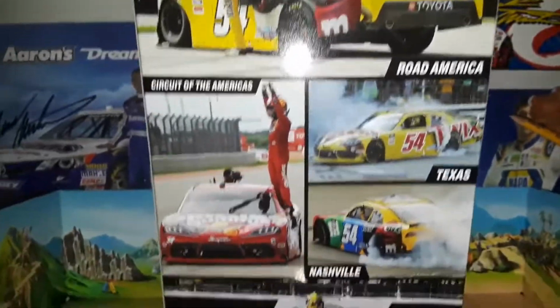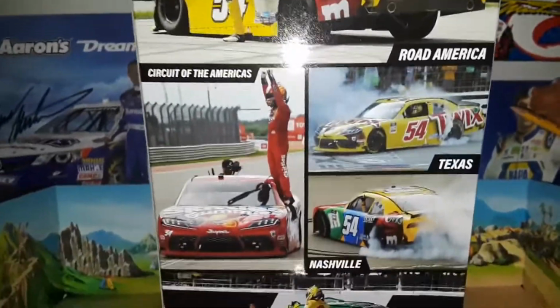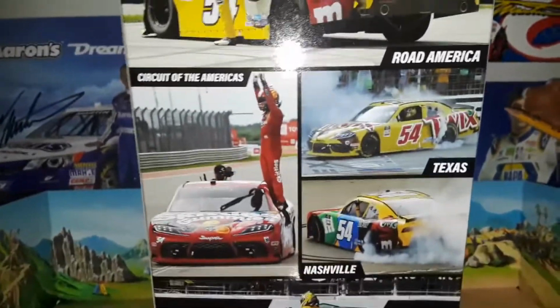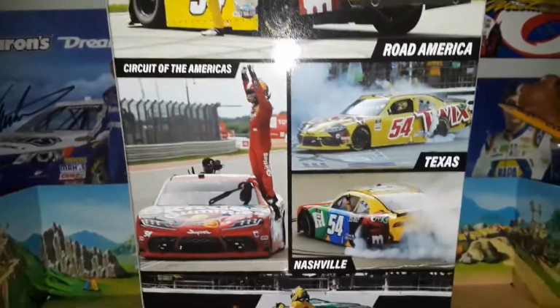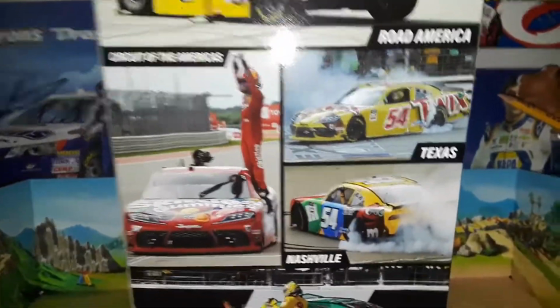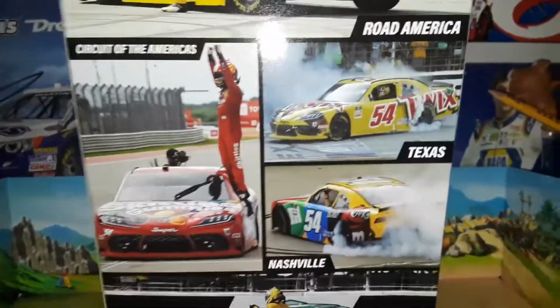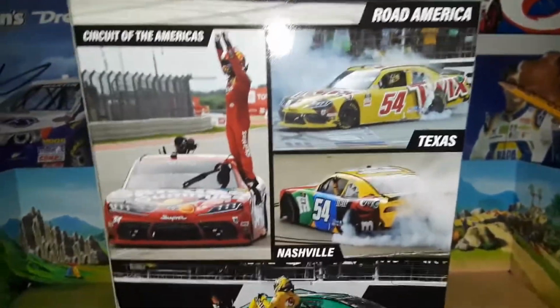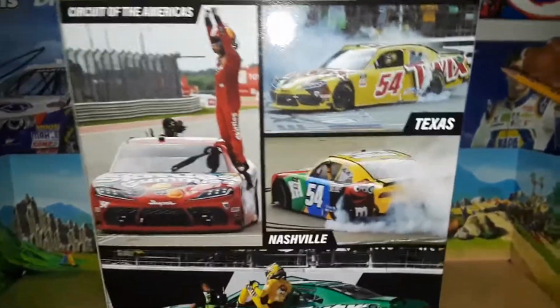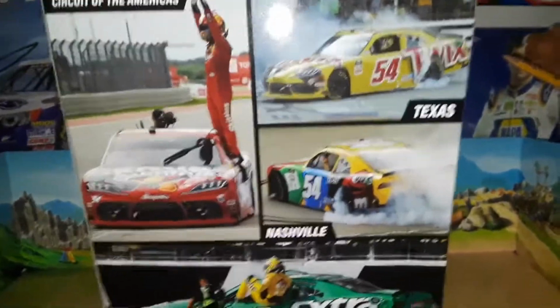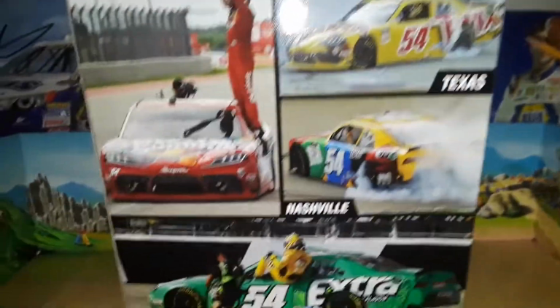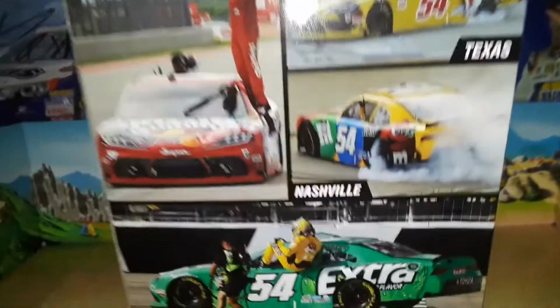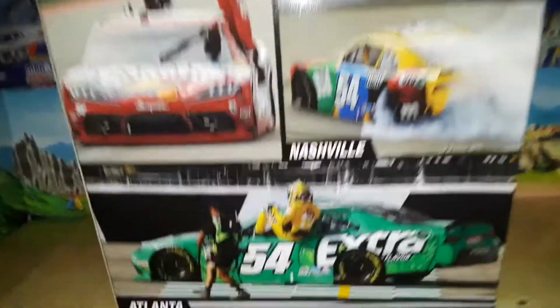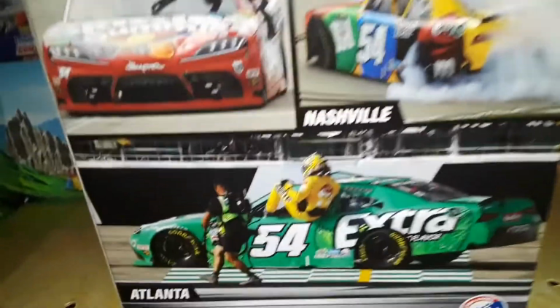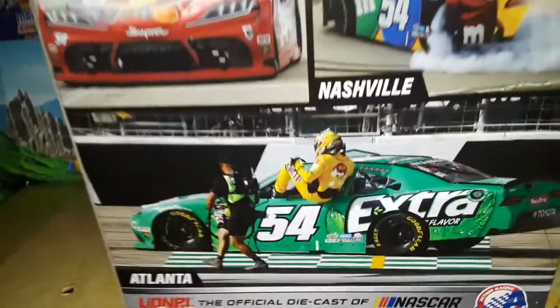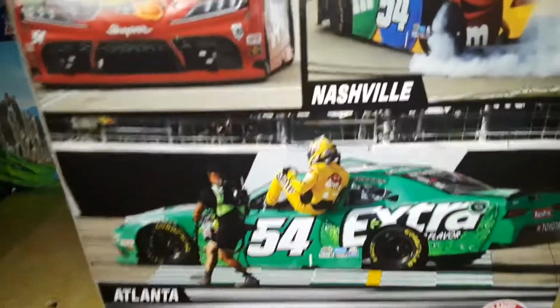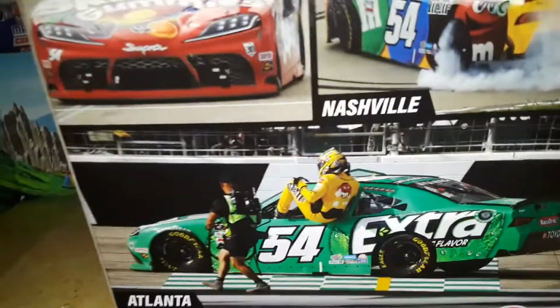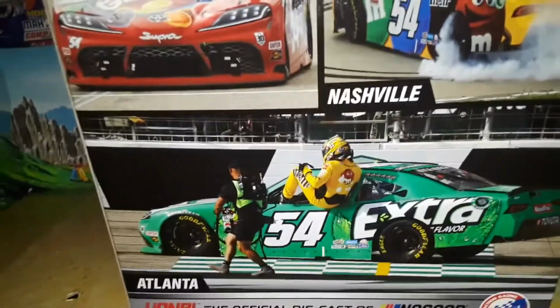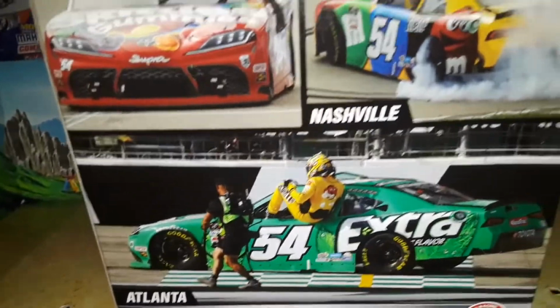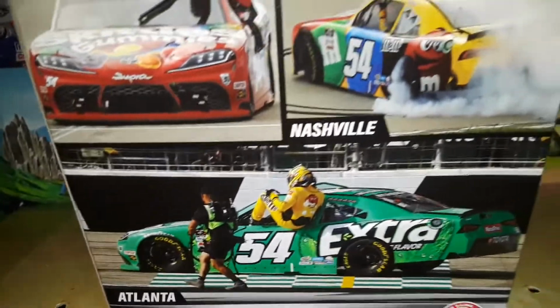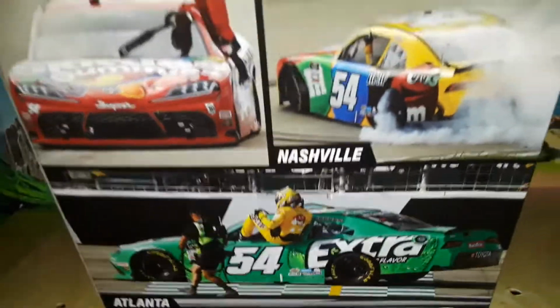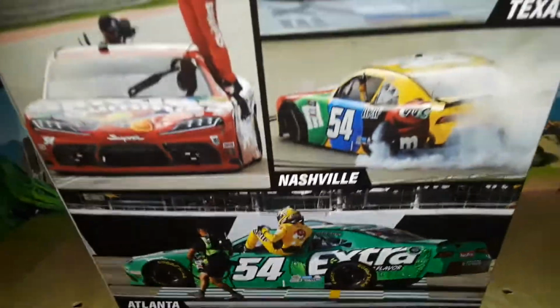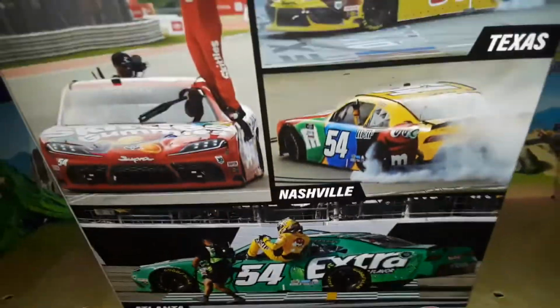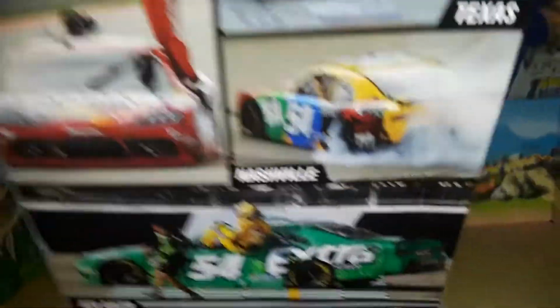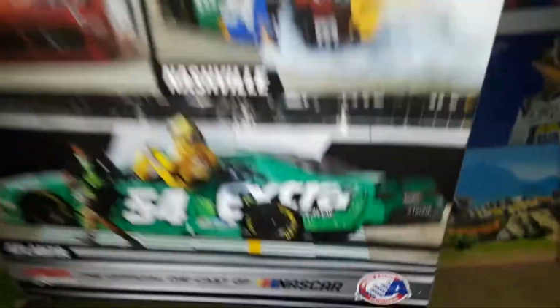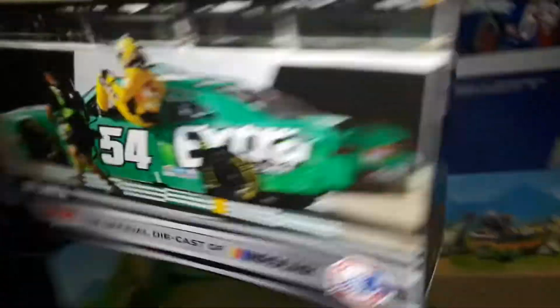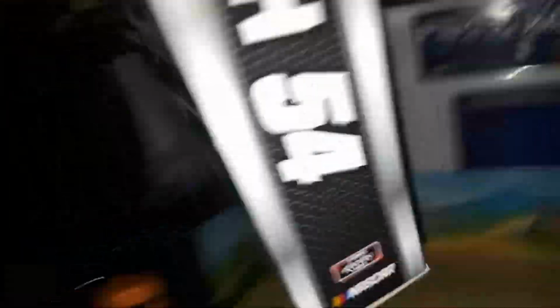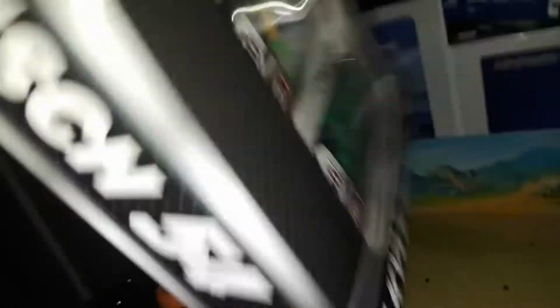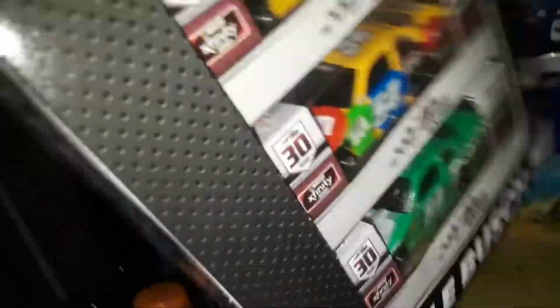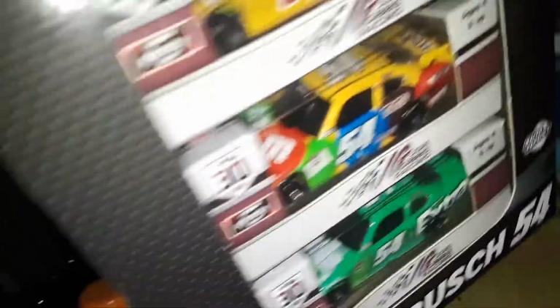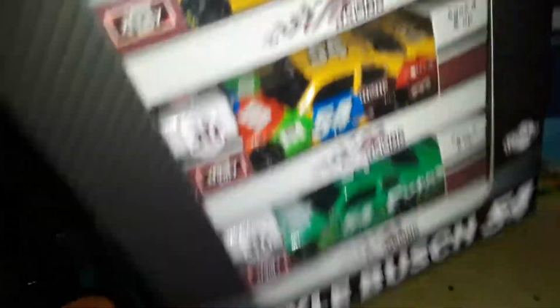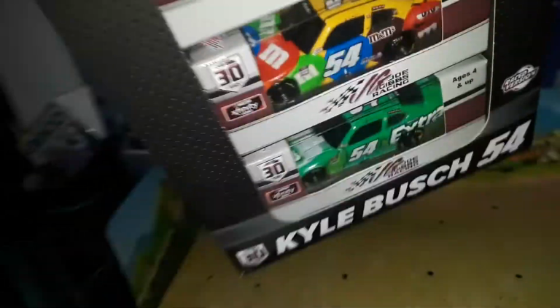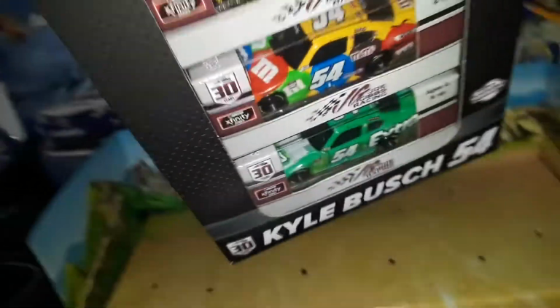The Road America, Circuit of the Americas, Texas, Nashville, and Atlanta race version — for Kyle Busch.